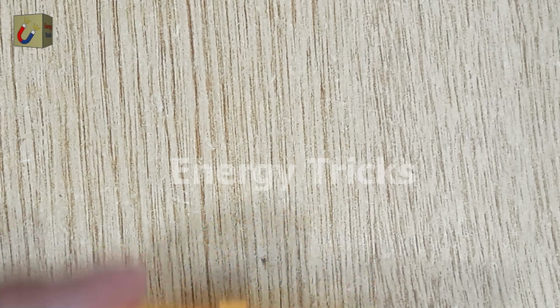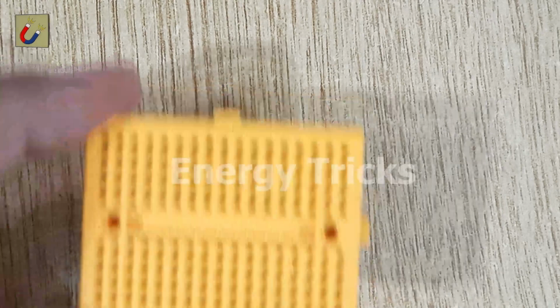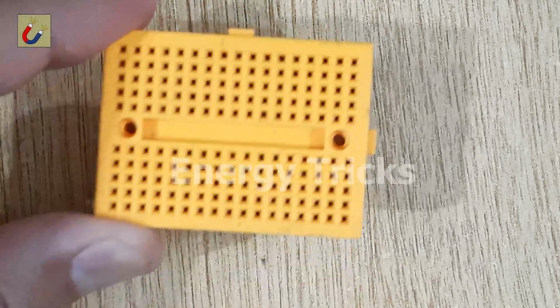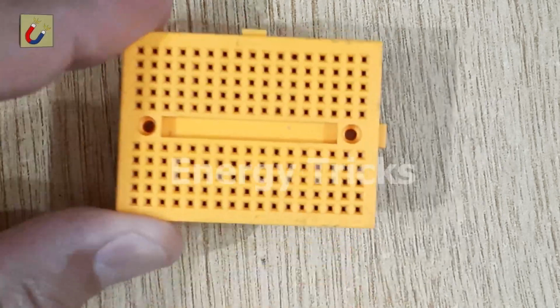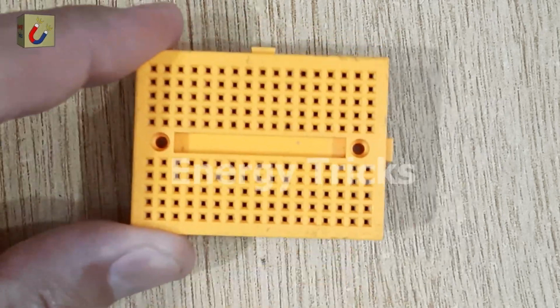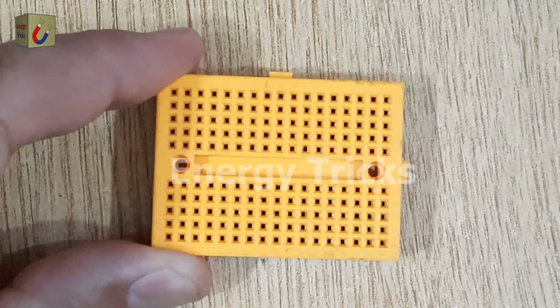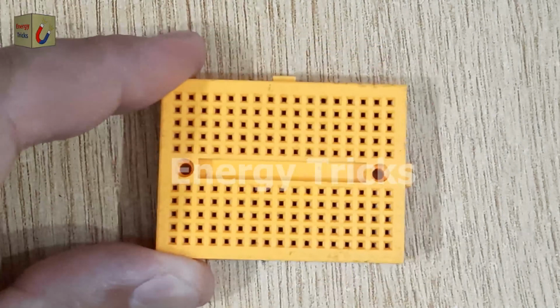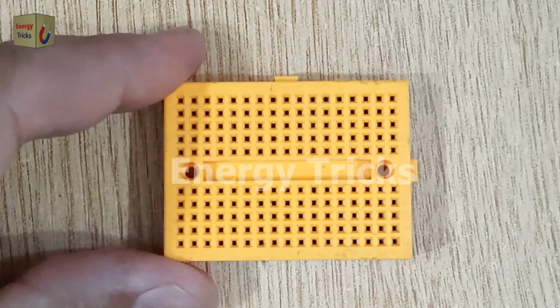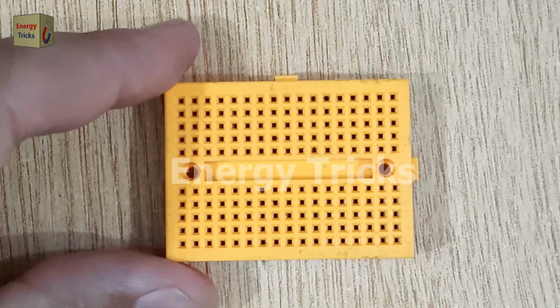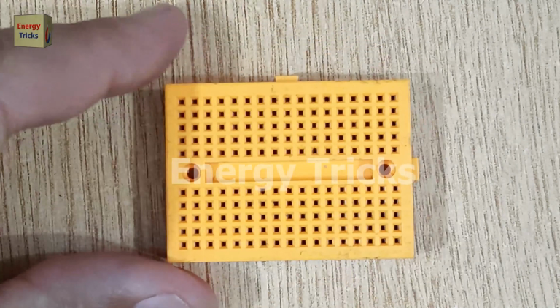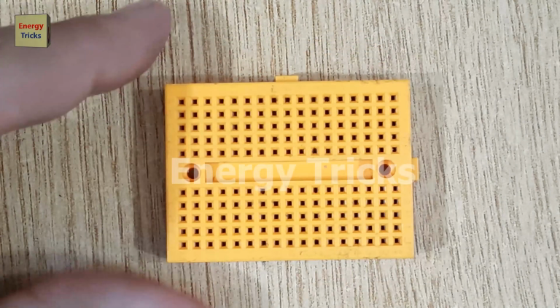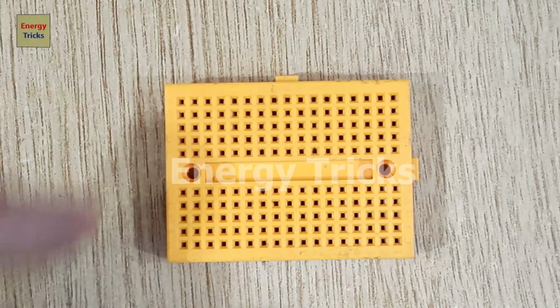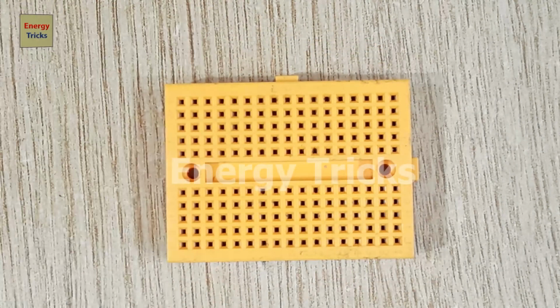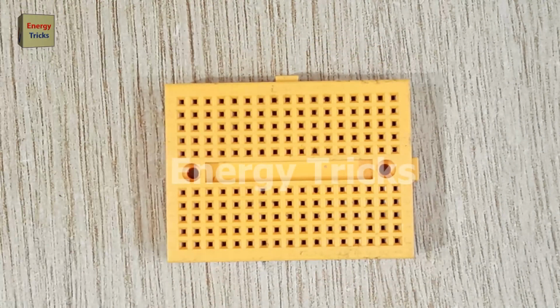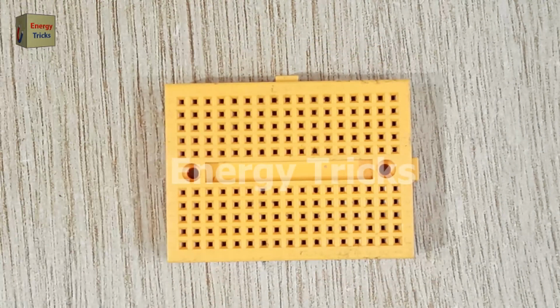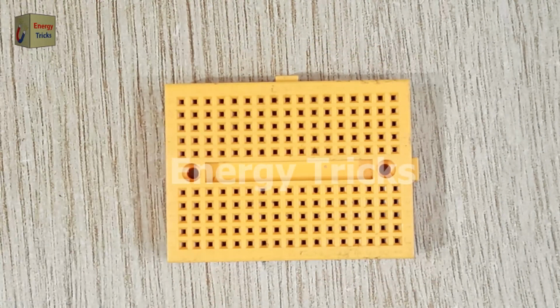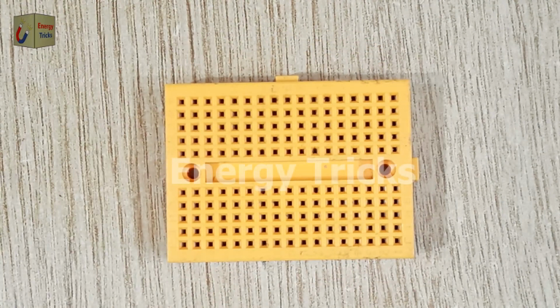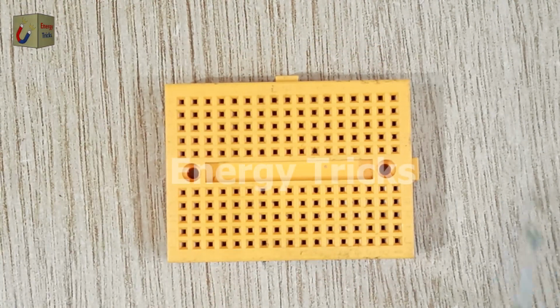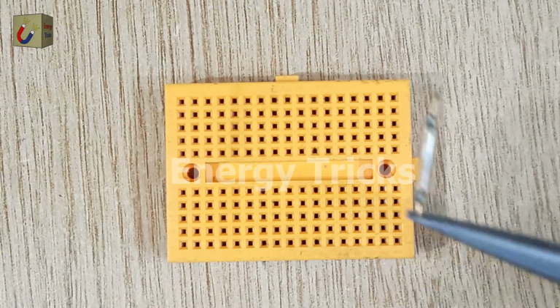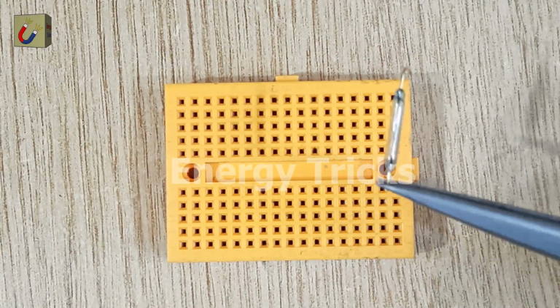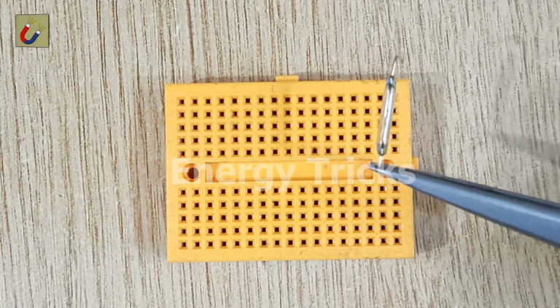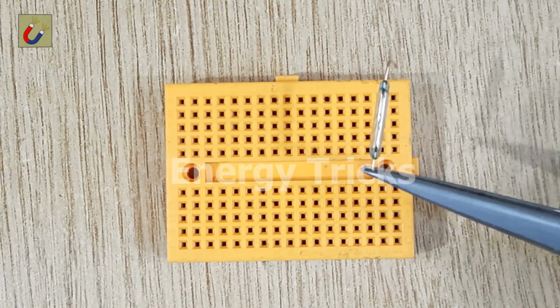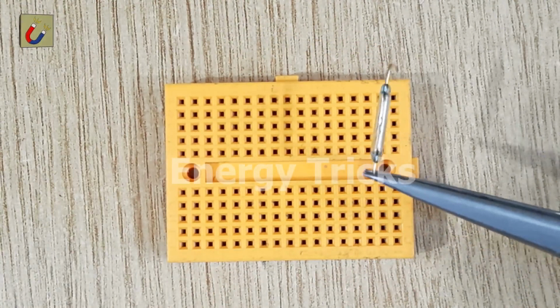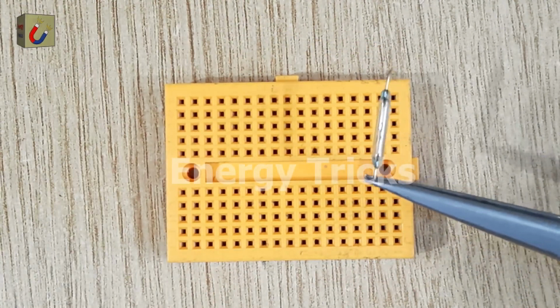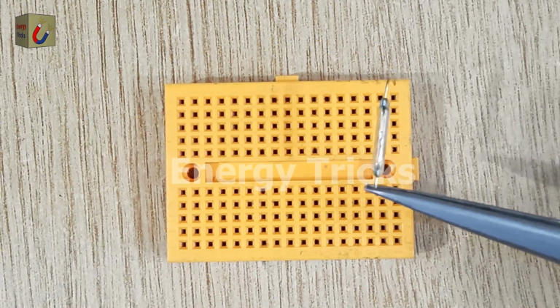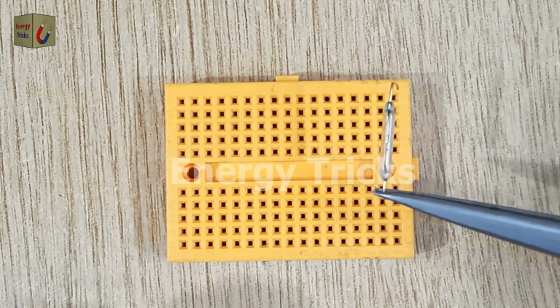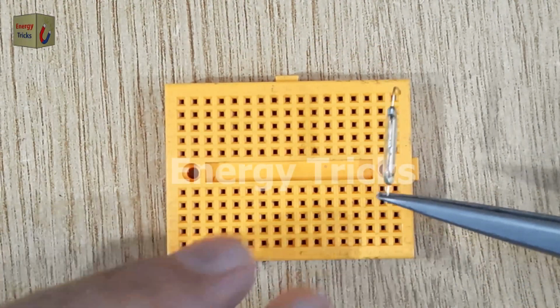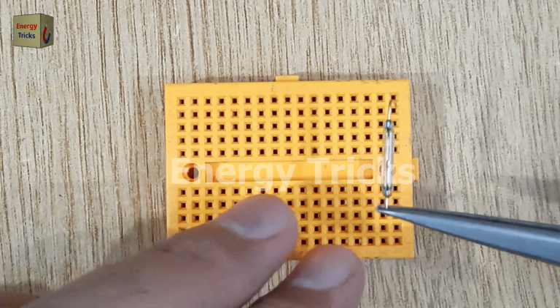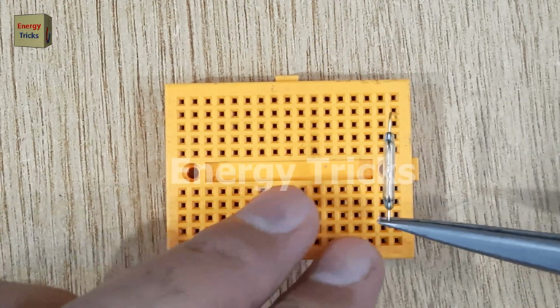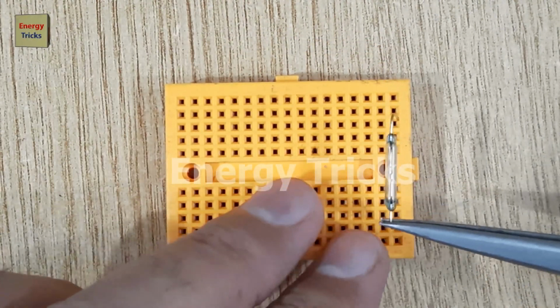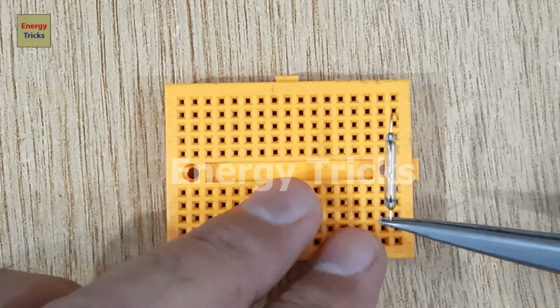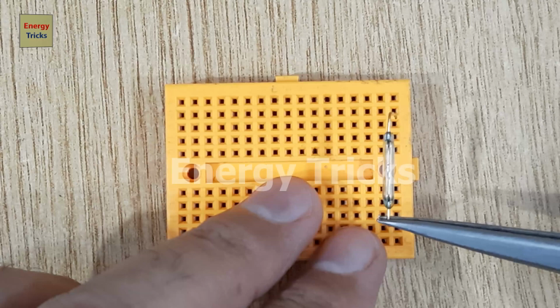Today, I'm building a simple magnetic switch circuit that controls an LED using a reed switch and a magnet.